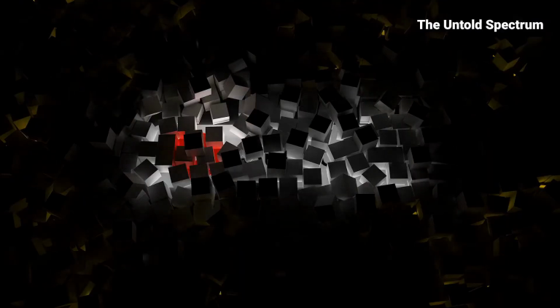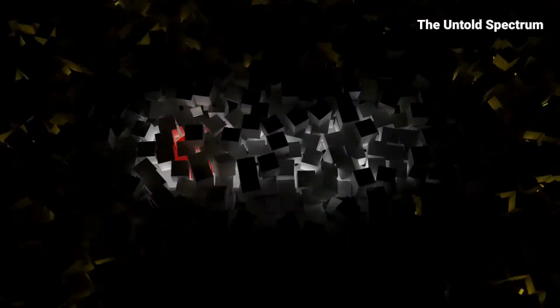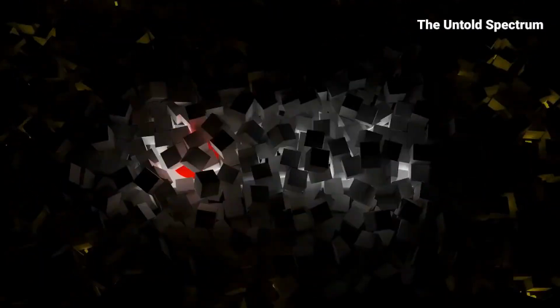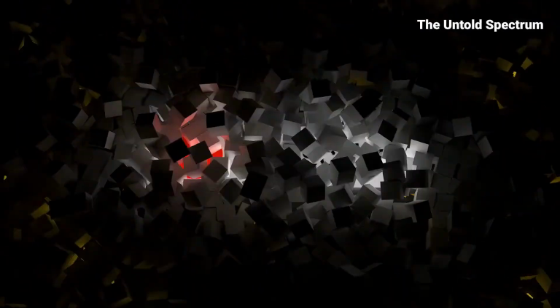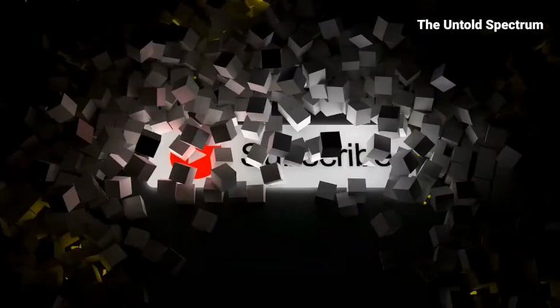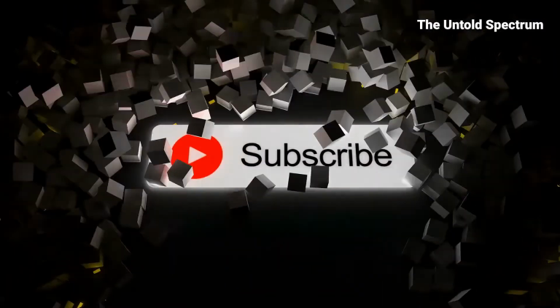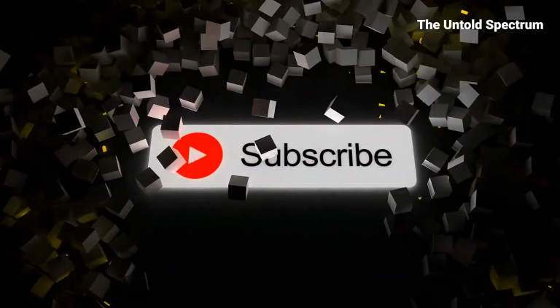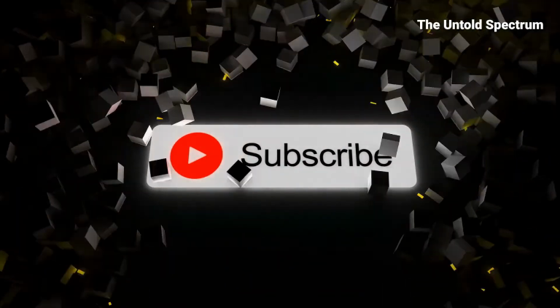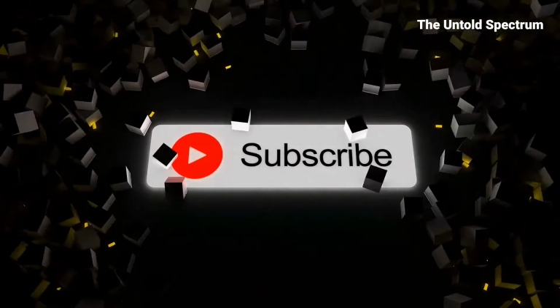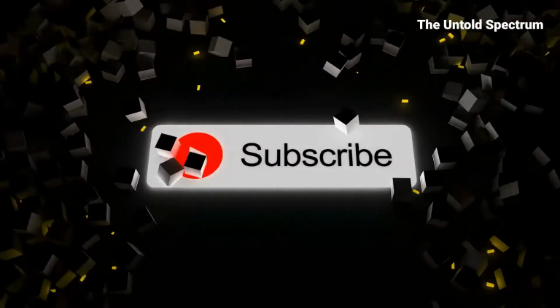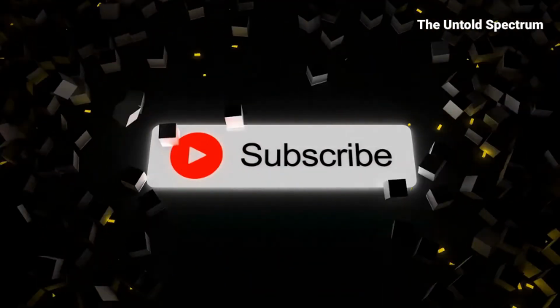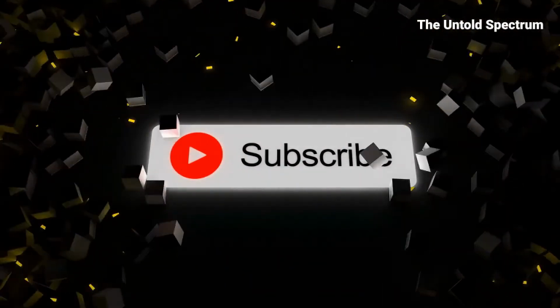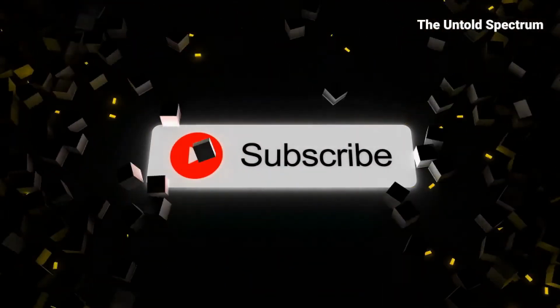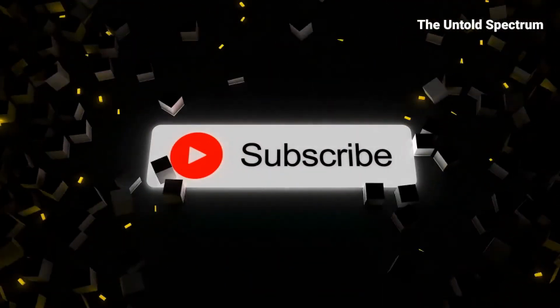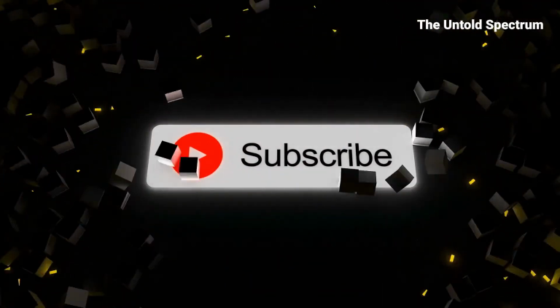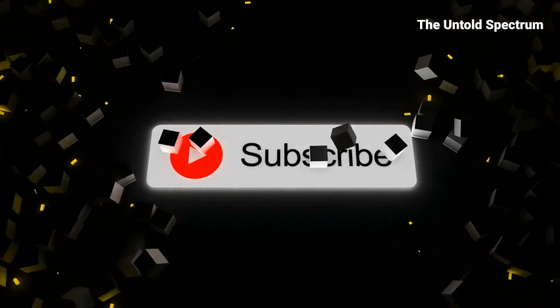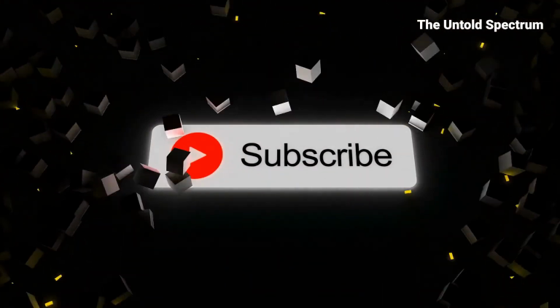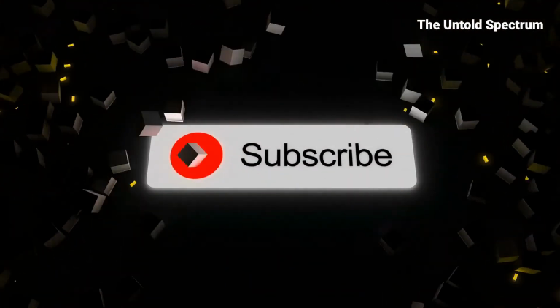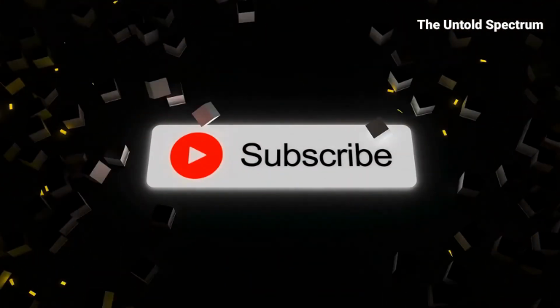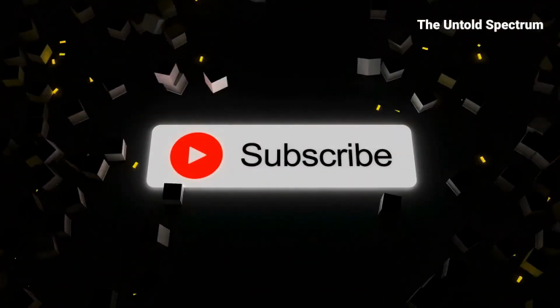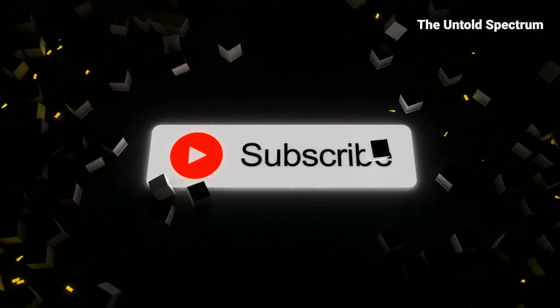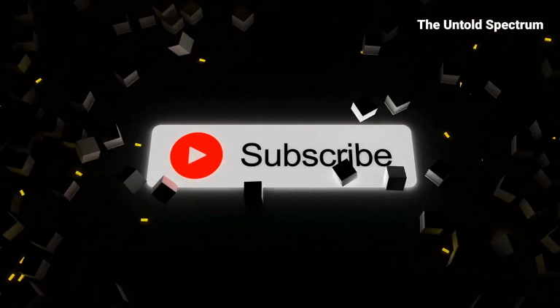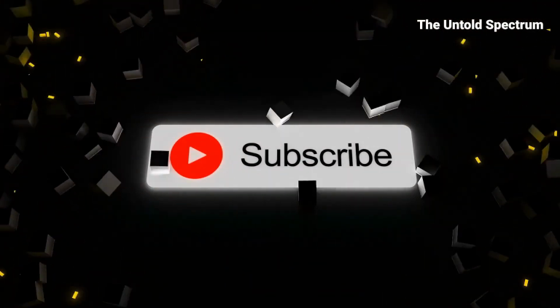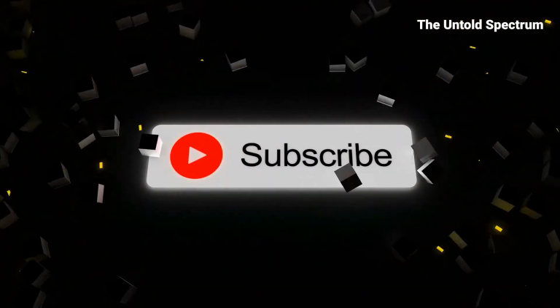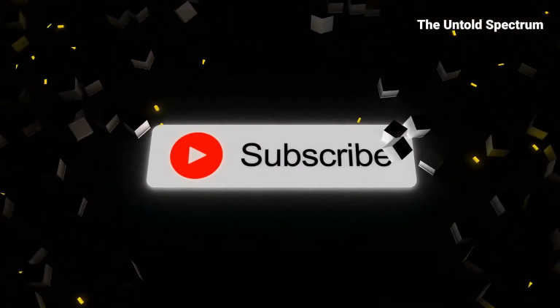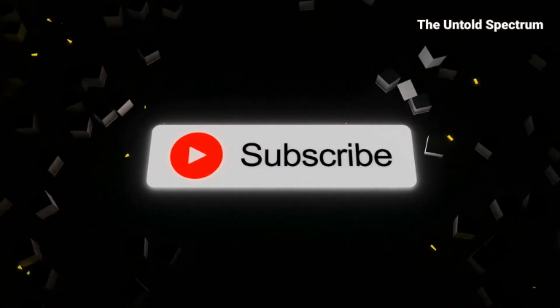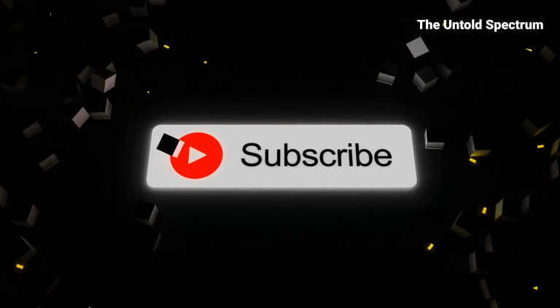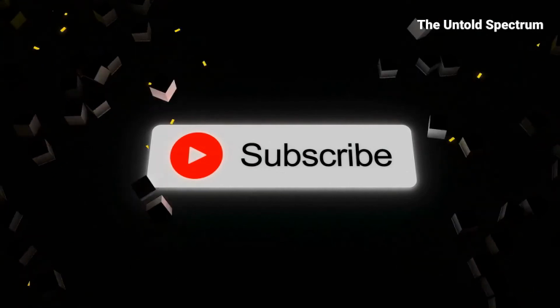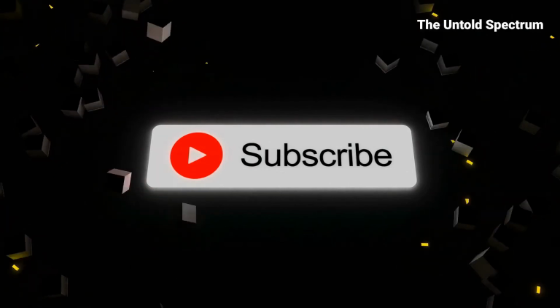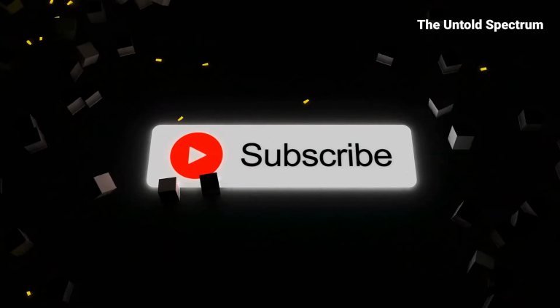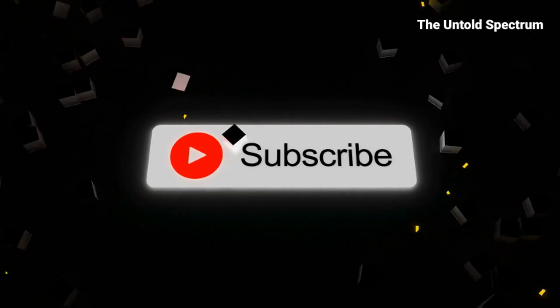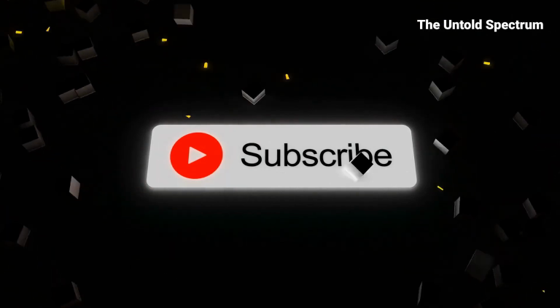Write your opinion in the comments, hit like, subscribe, and share how you'd use this tech in your life.